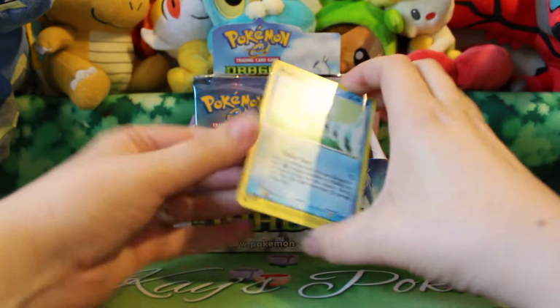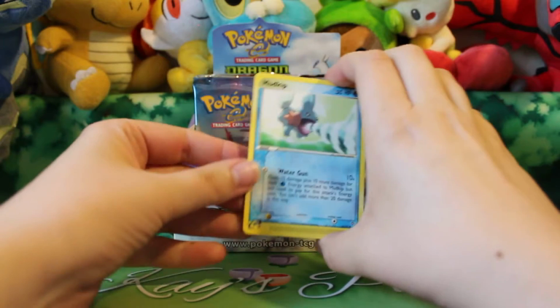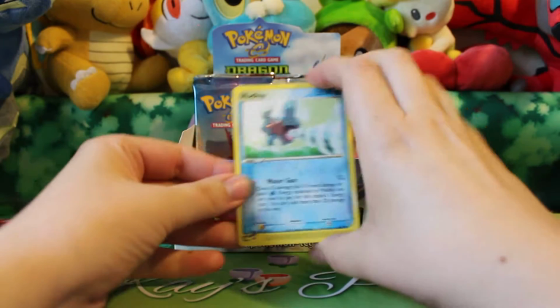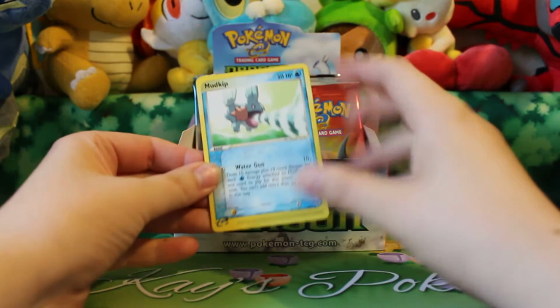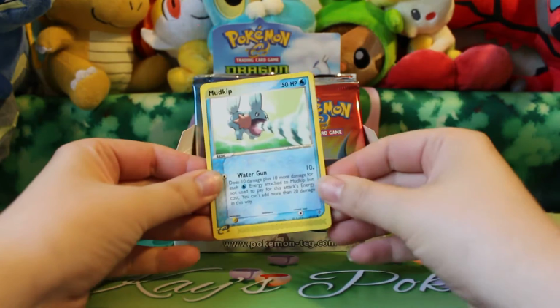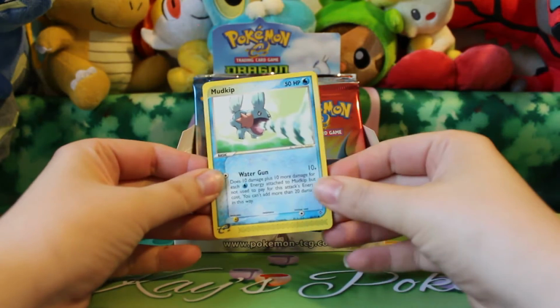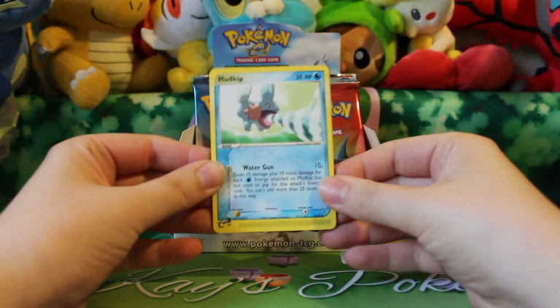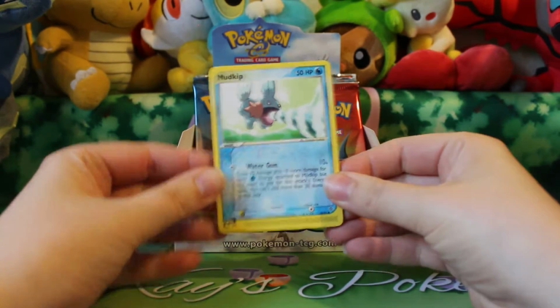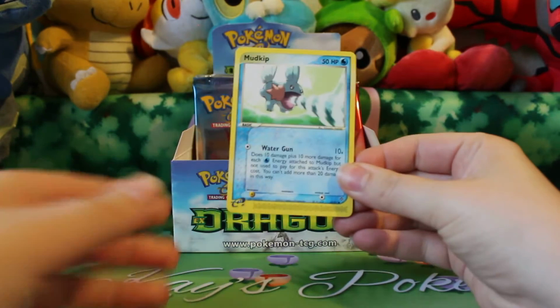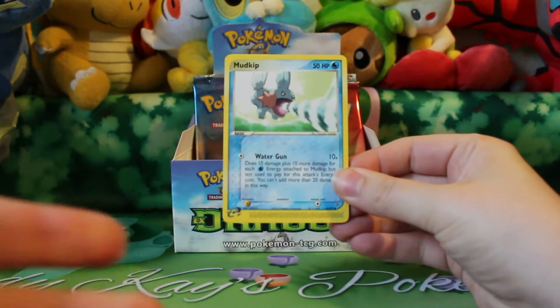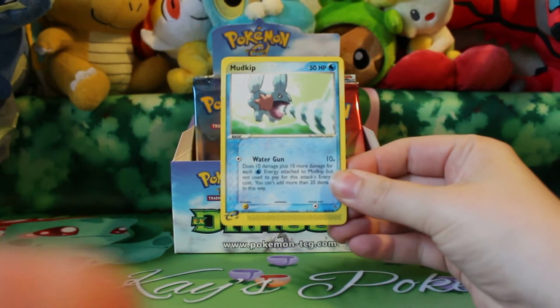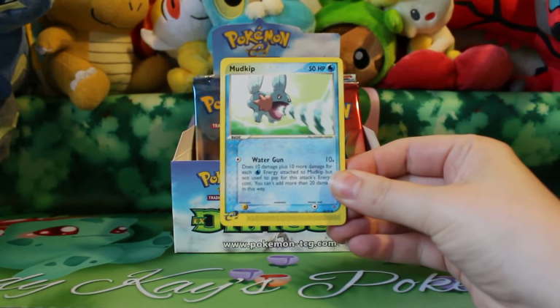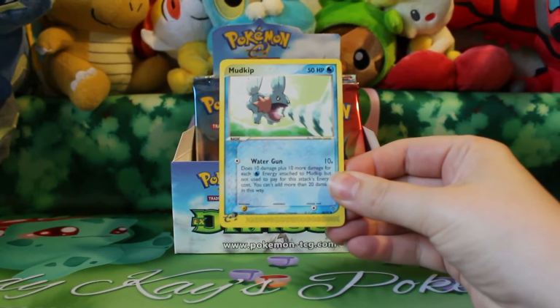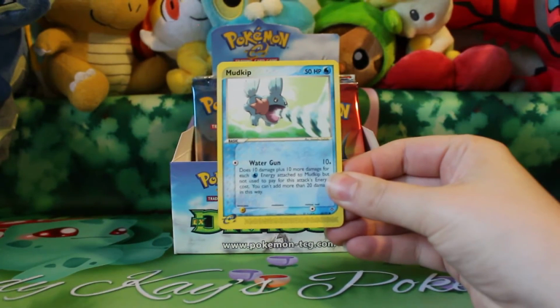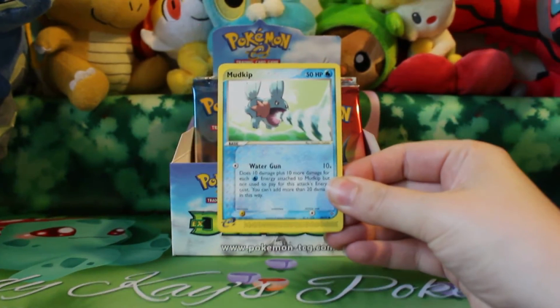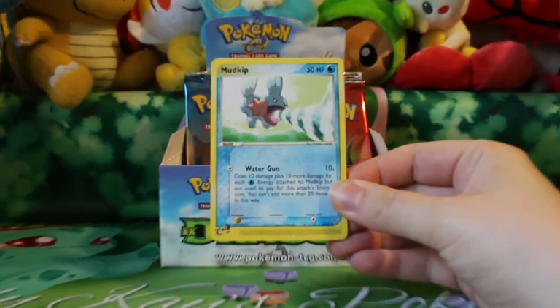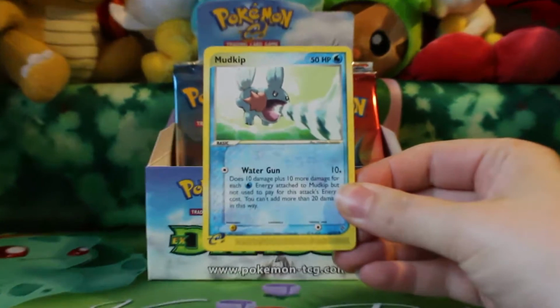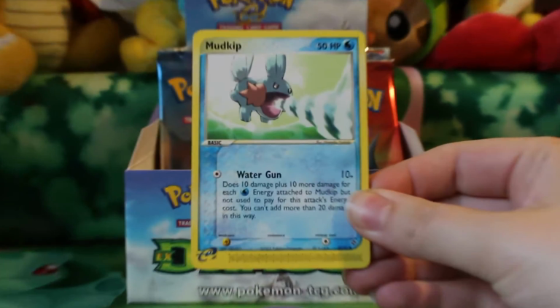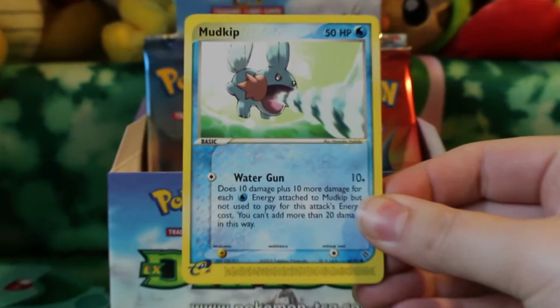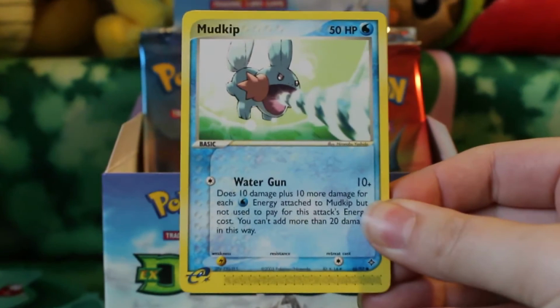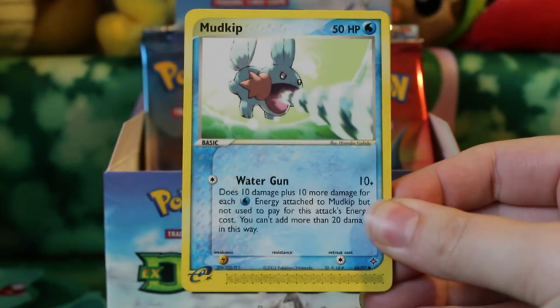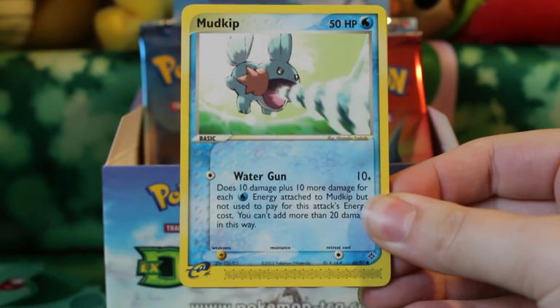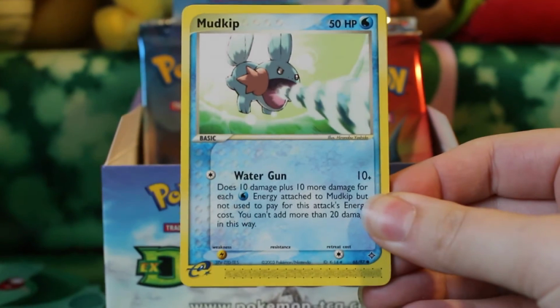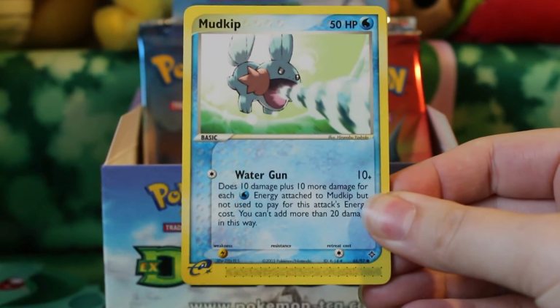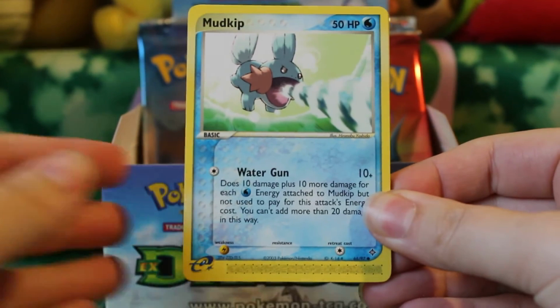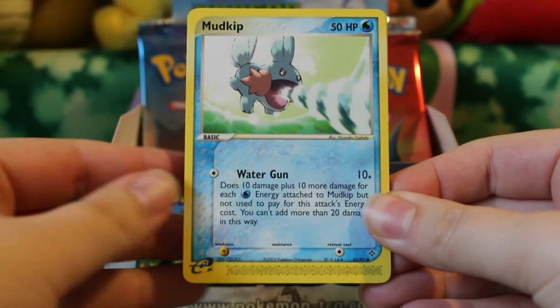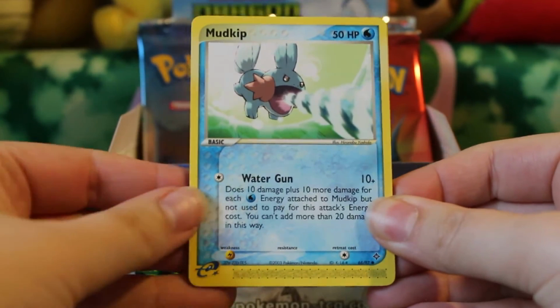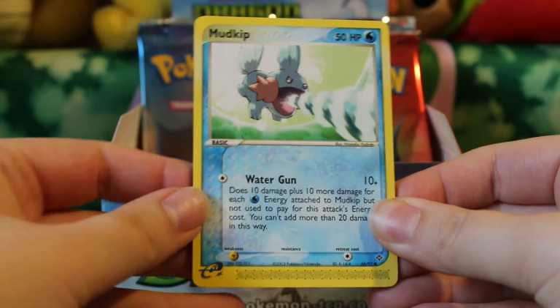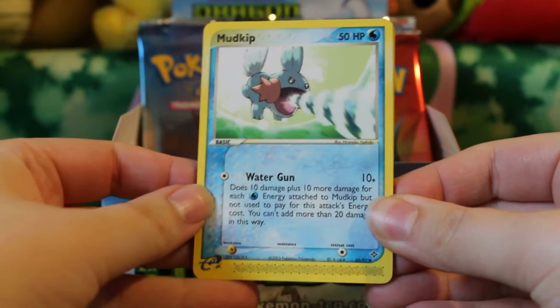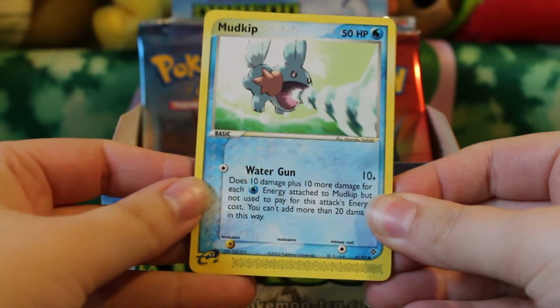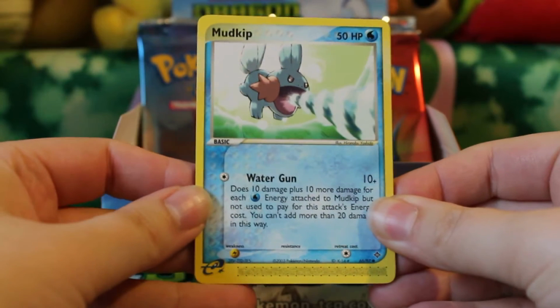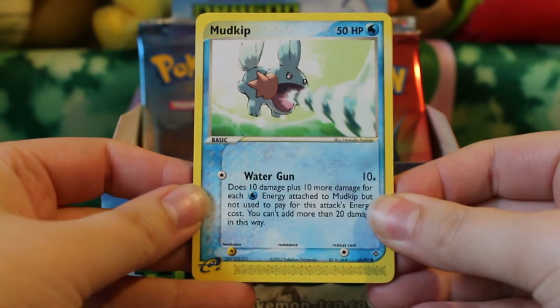I think he has some other old boxes. I'm not sure about EX Dragon, but I did see a FireRedLeafGreen box up there.